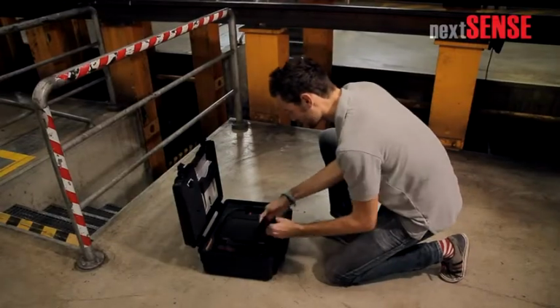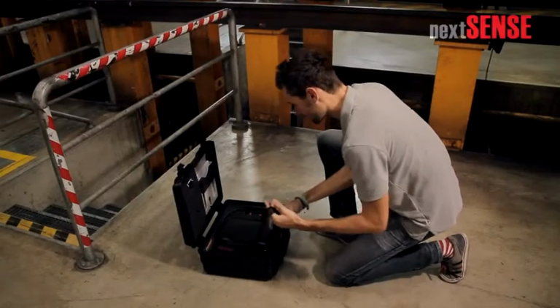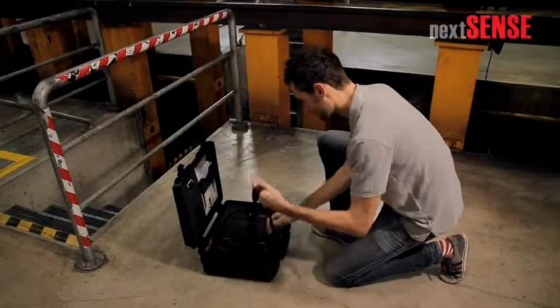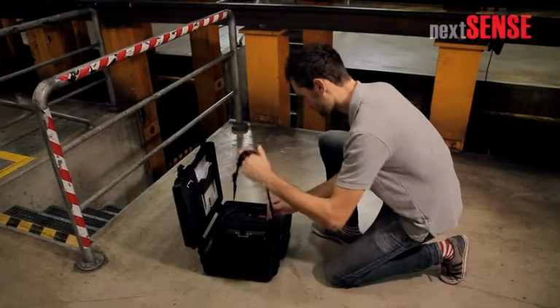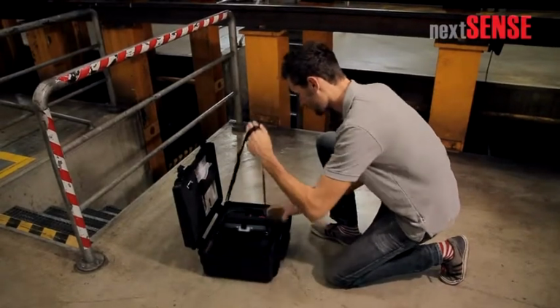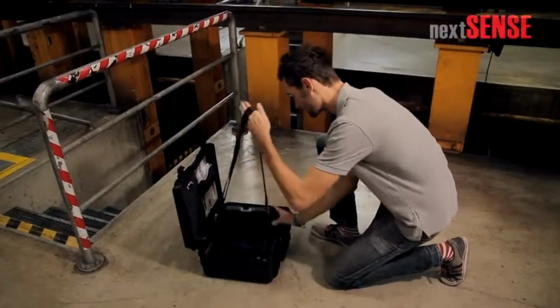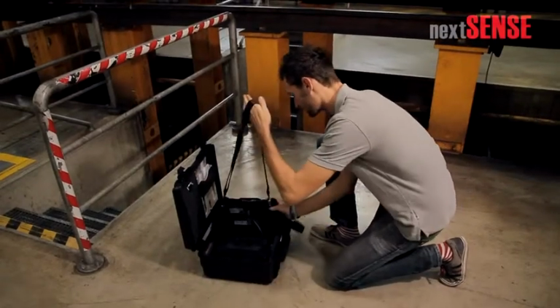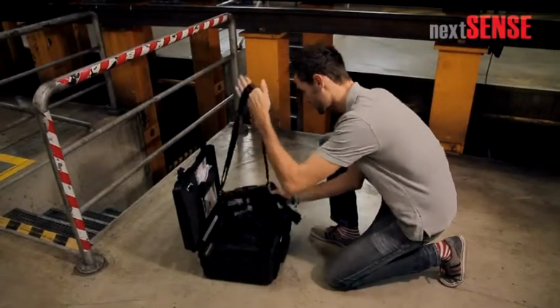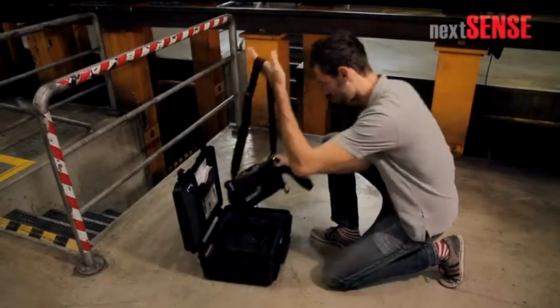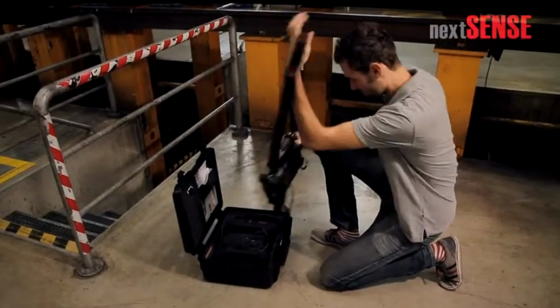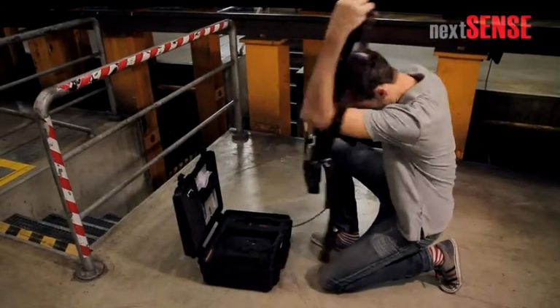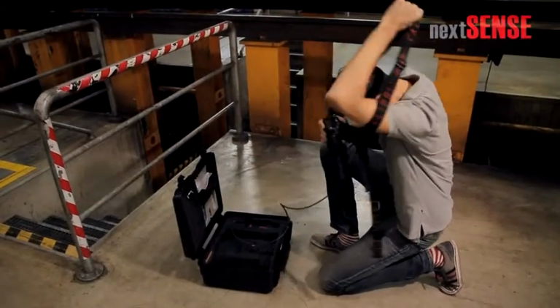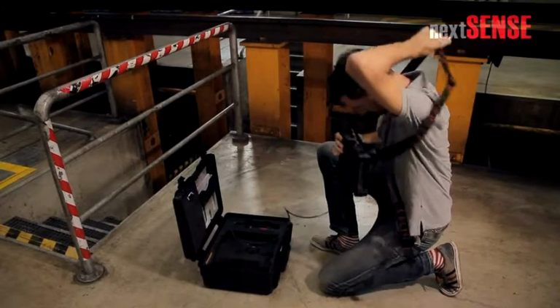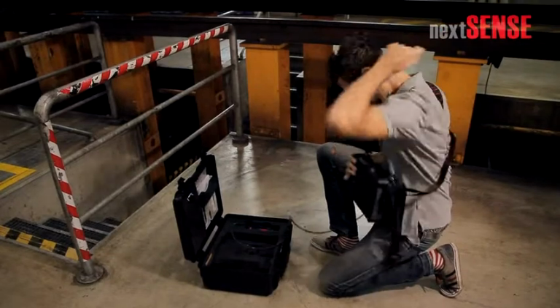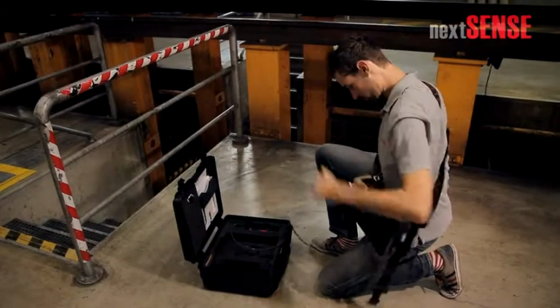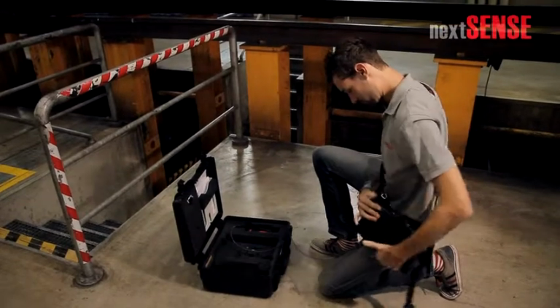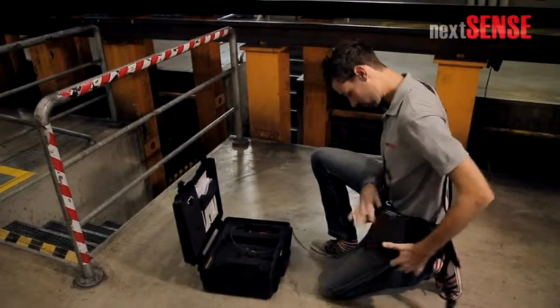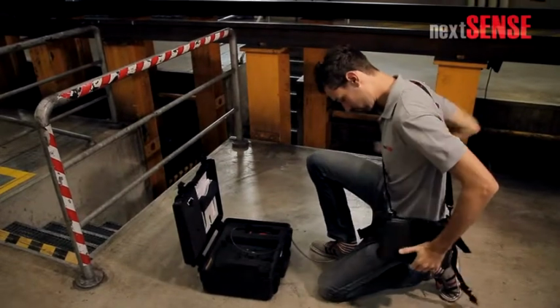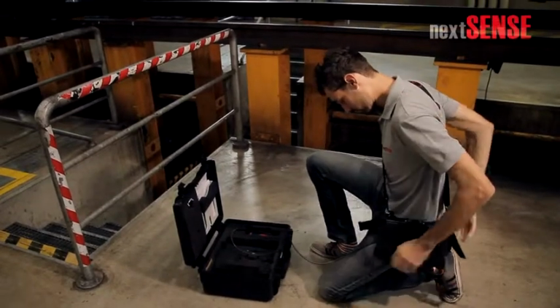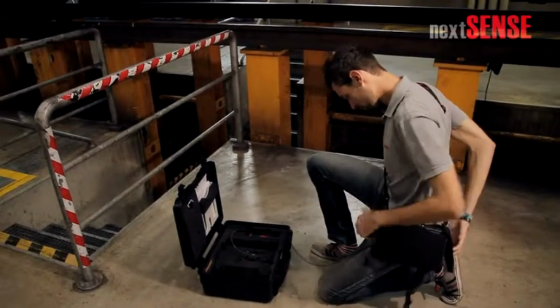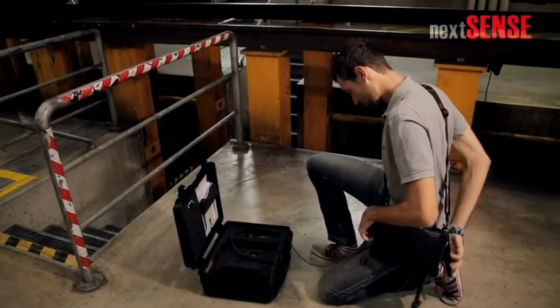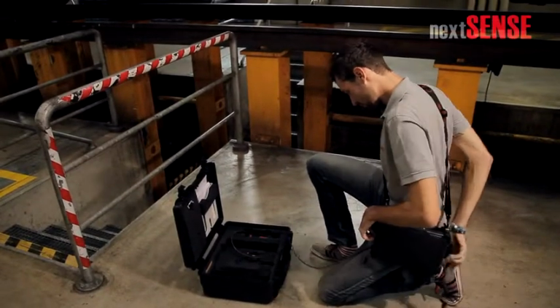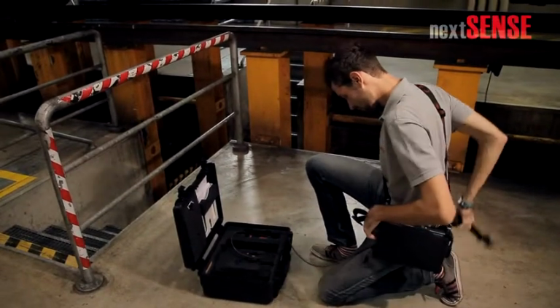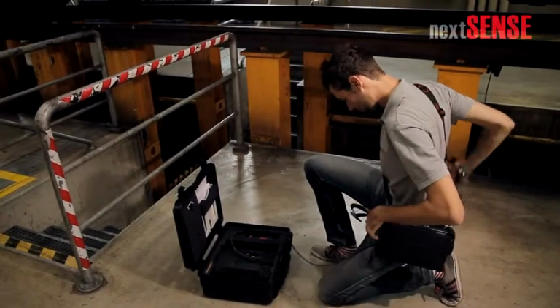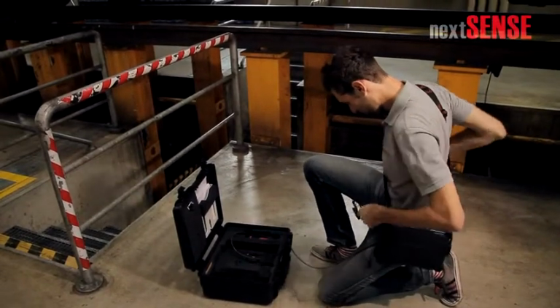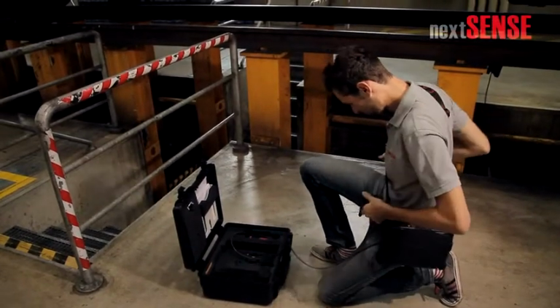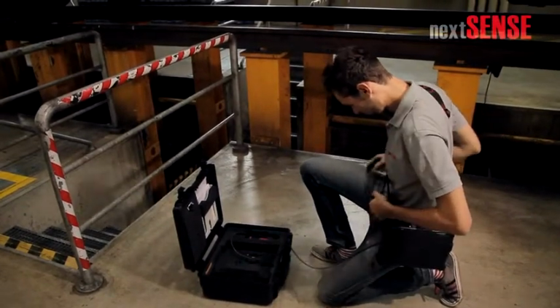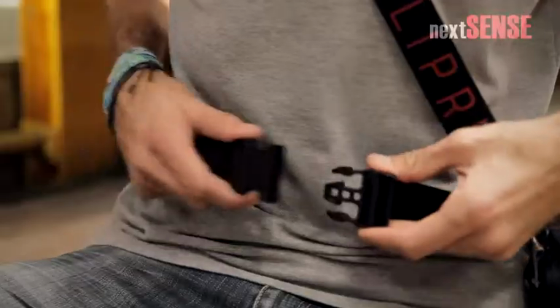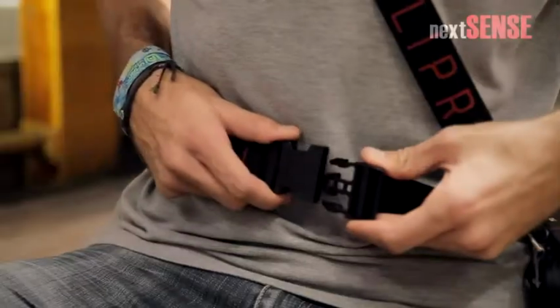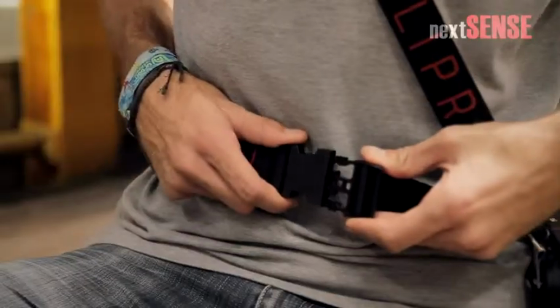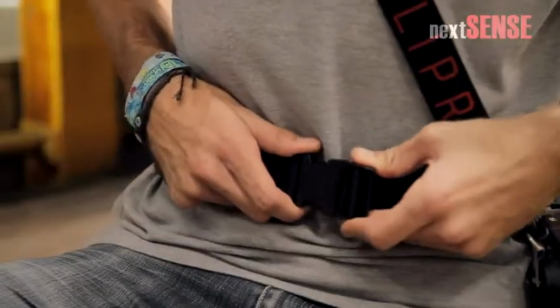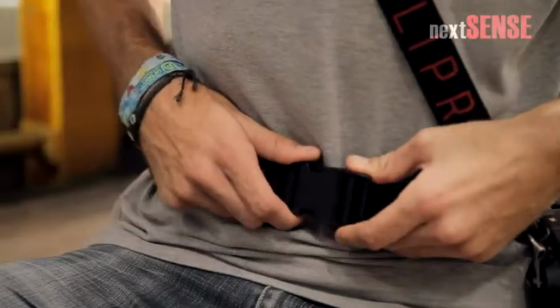Take the tablet PC out of the hardtop case, hang the shoulder strap over your shoulder and across the chest, and buckle the hip strap.